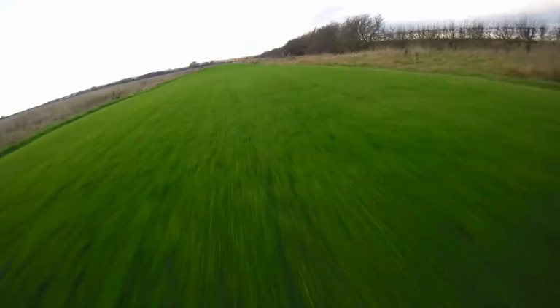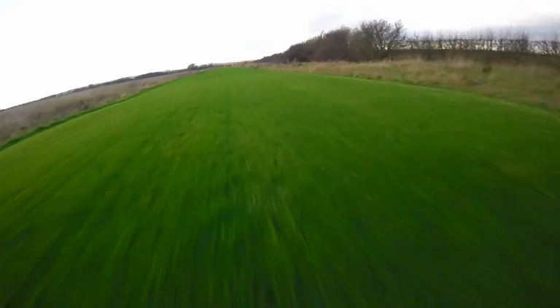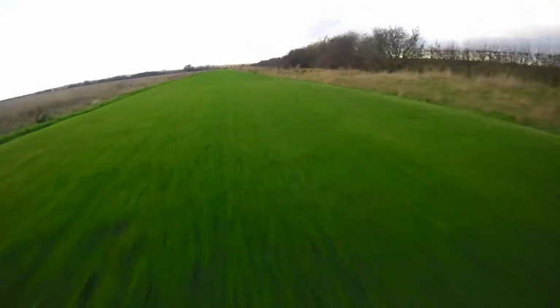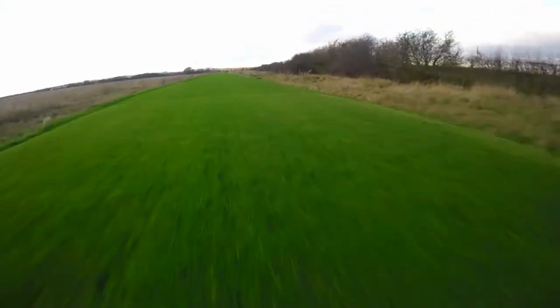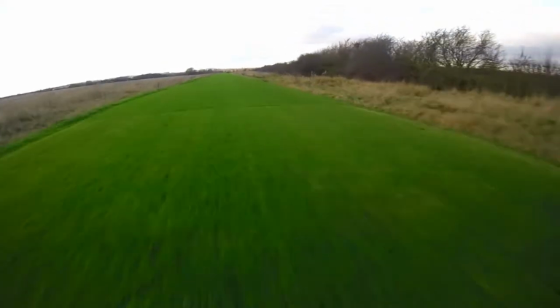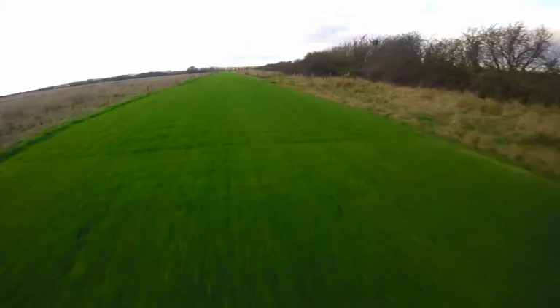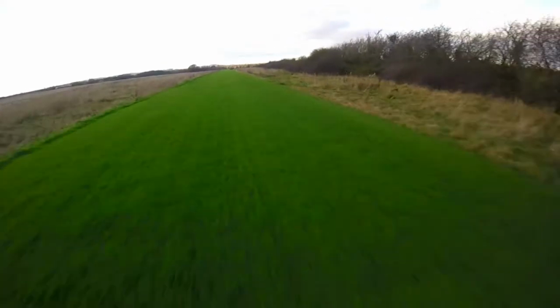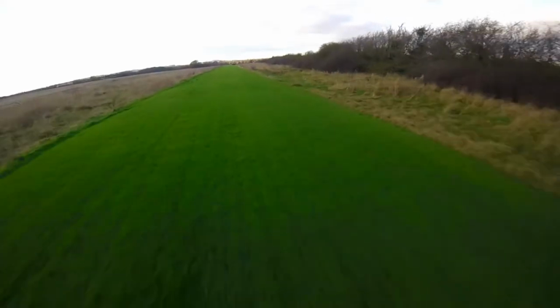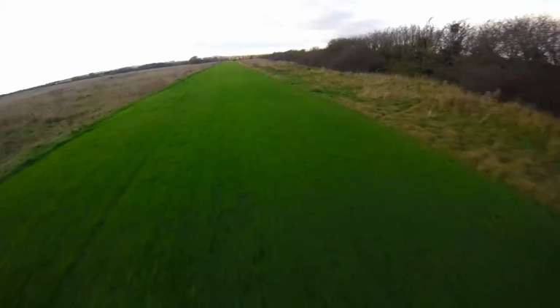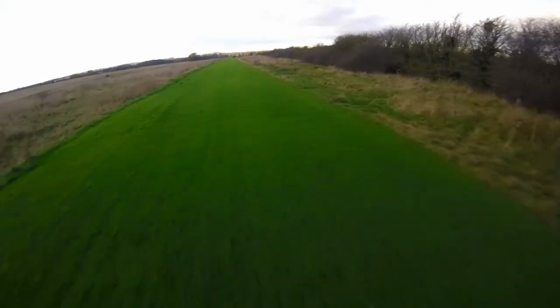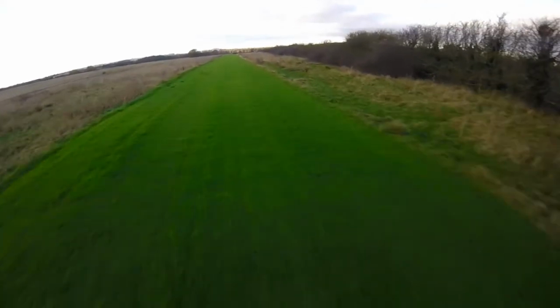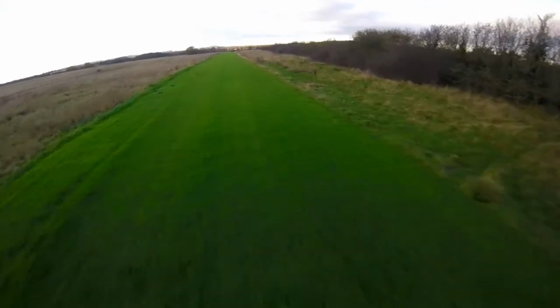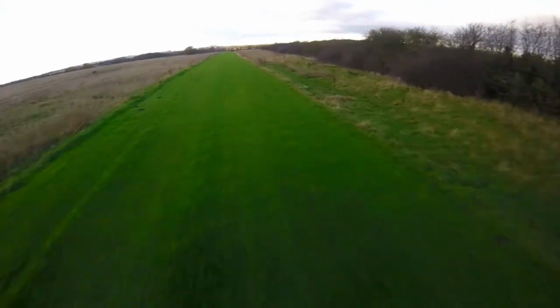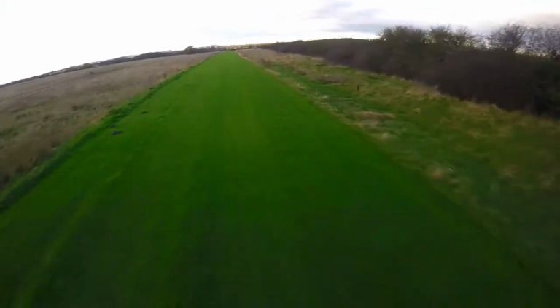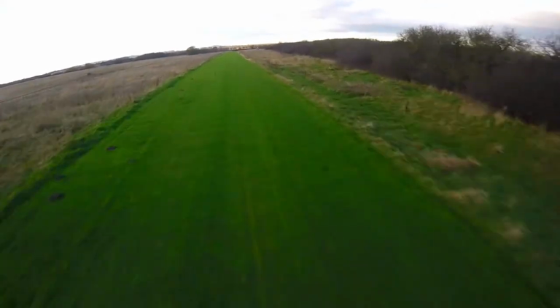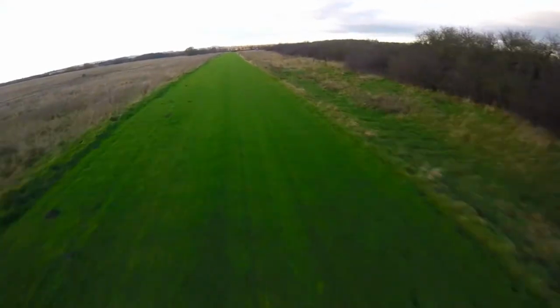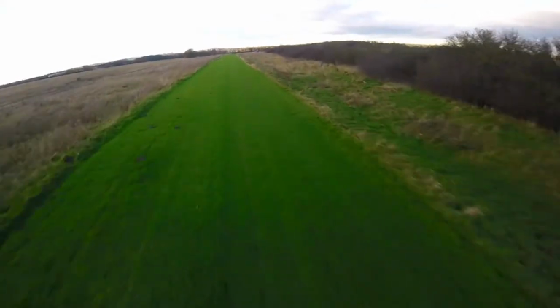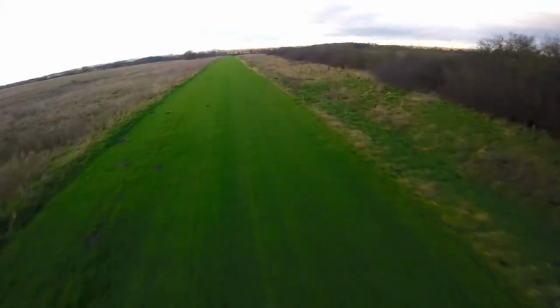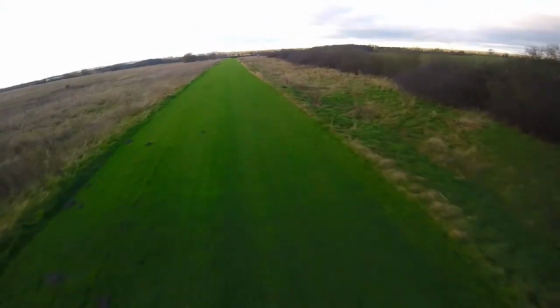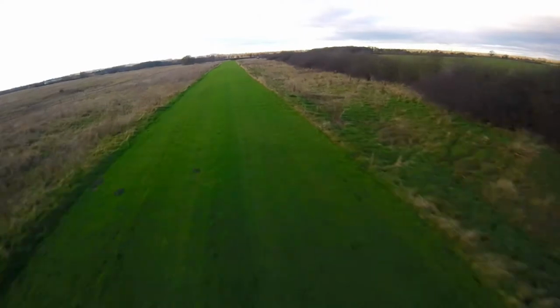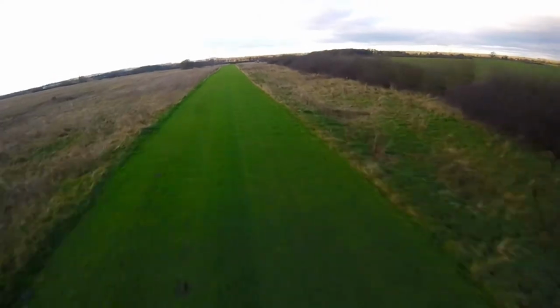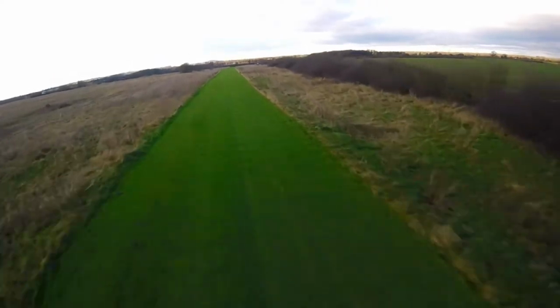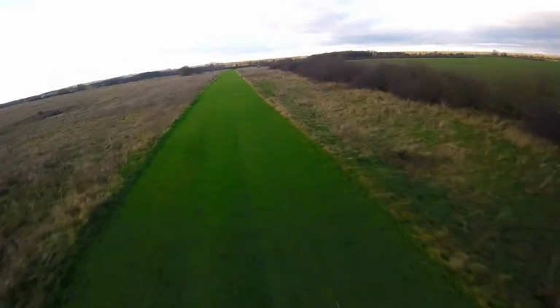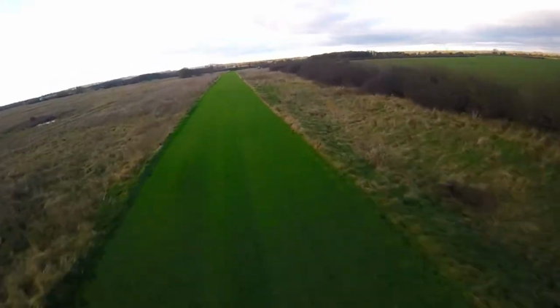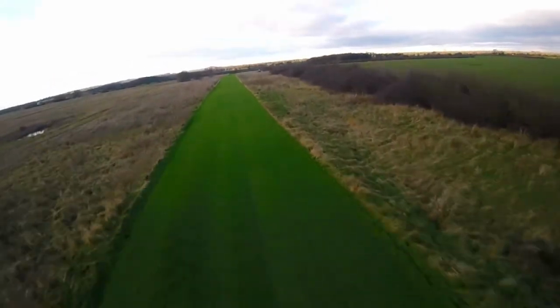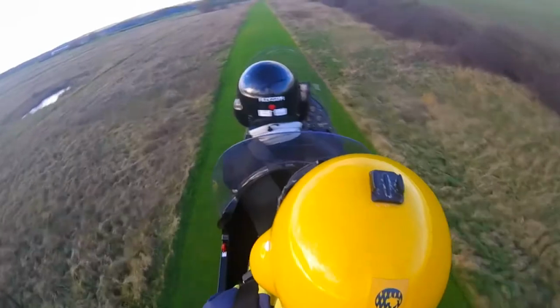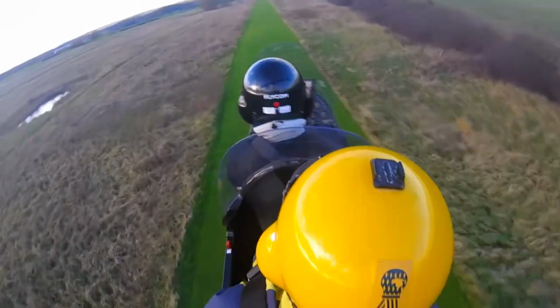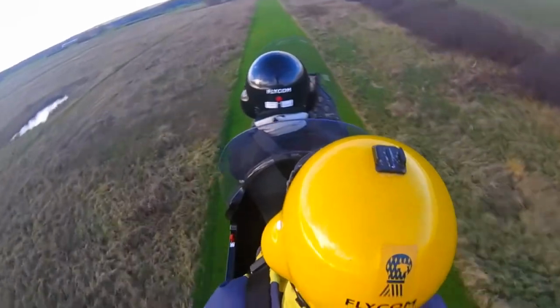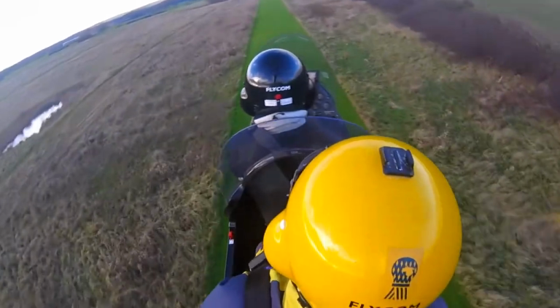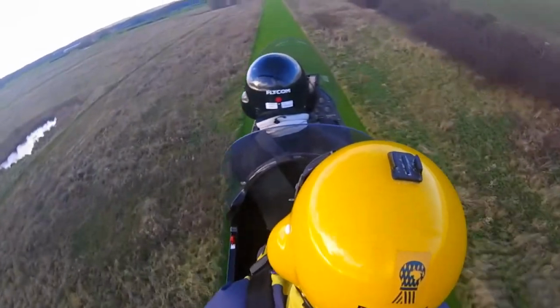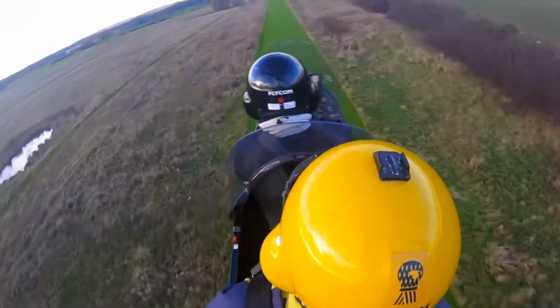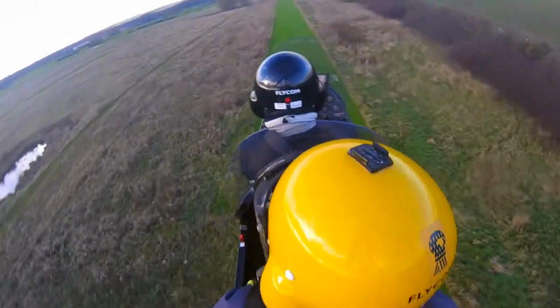We're airborne, and again it's getting the nose down to reach a safe flying speed of 60 before we climb away.